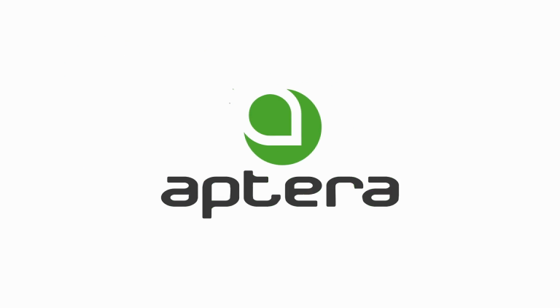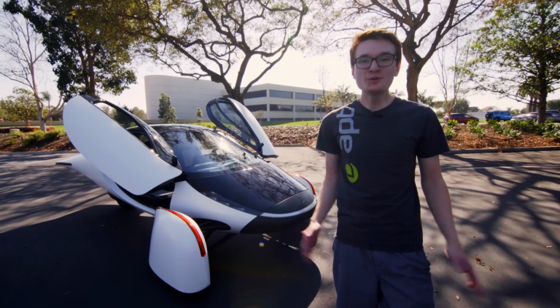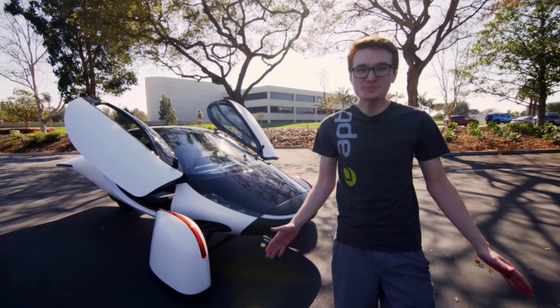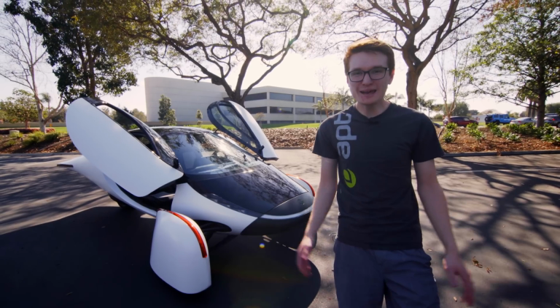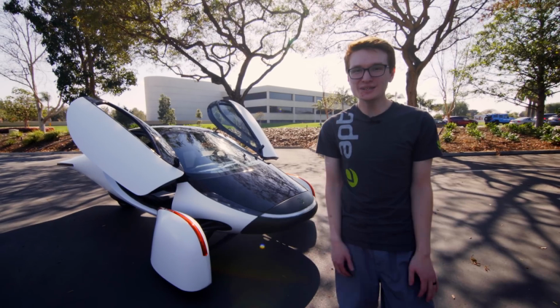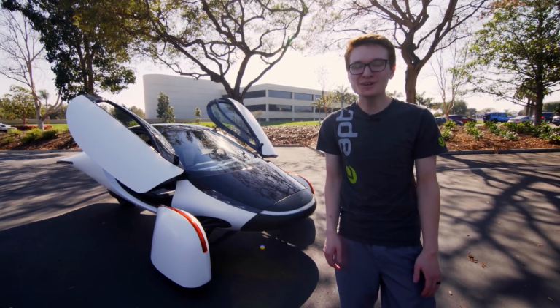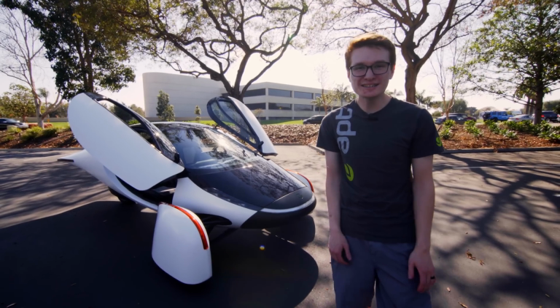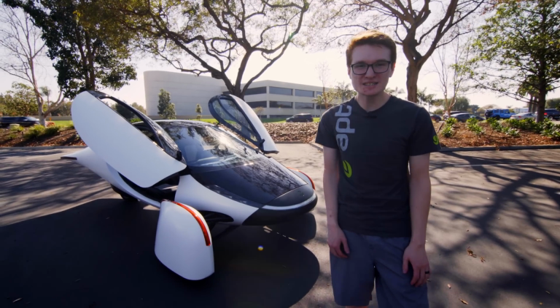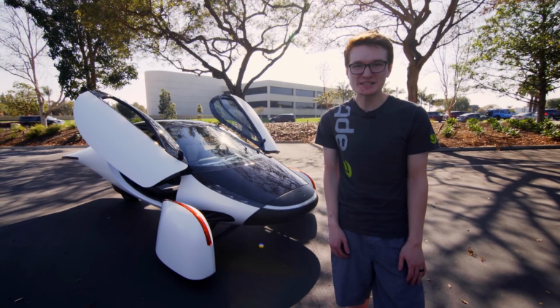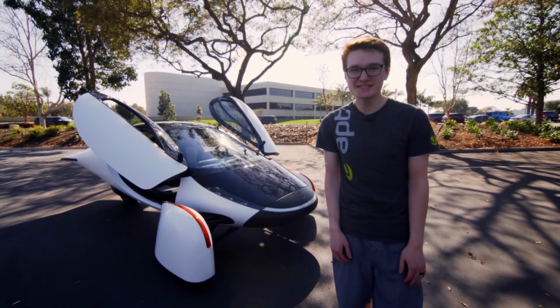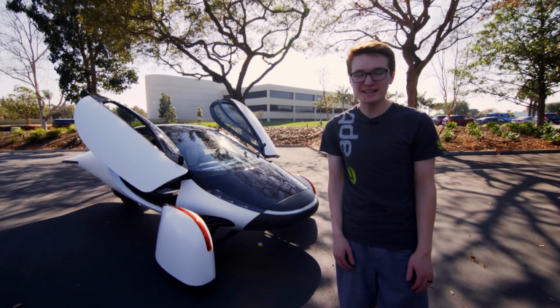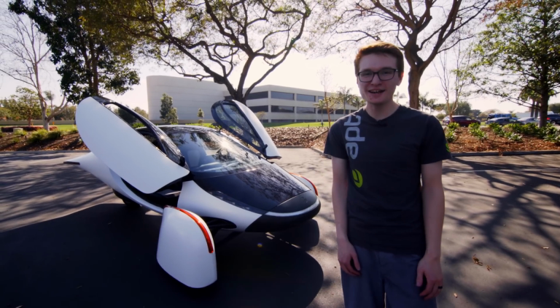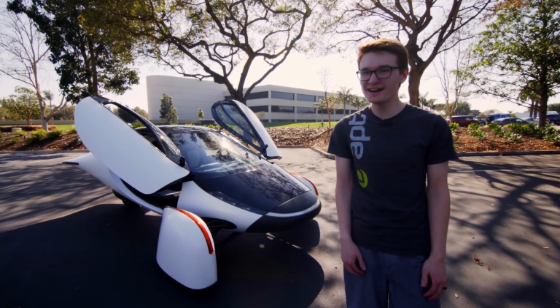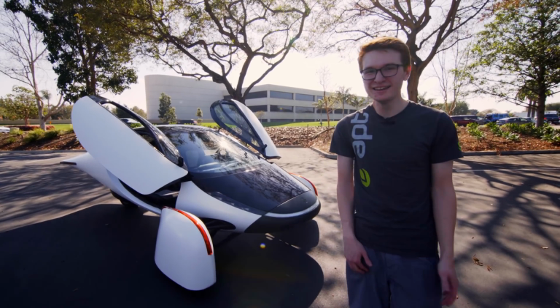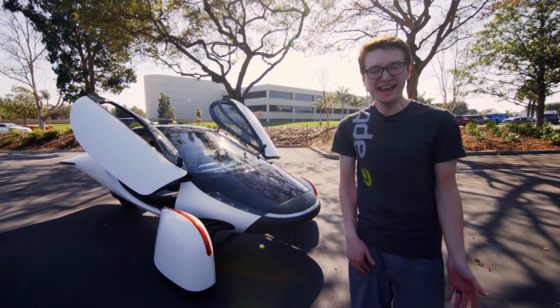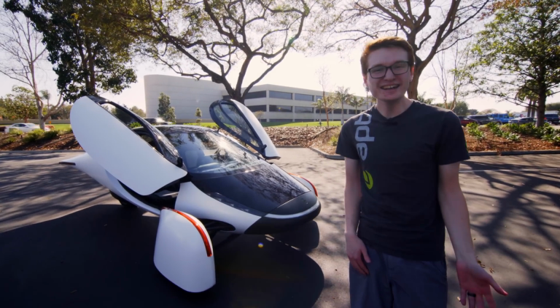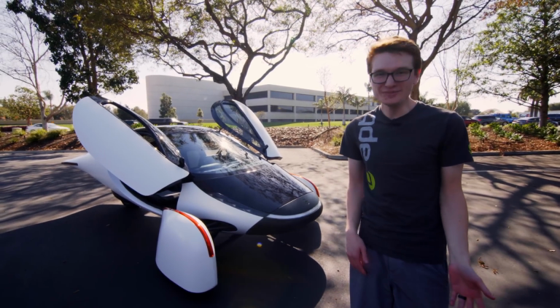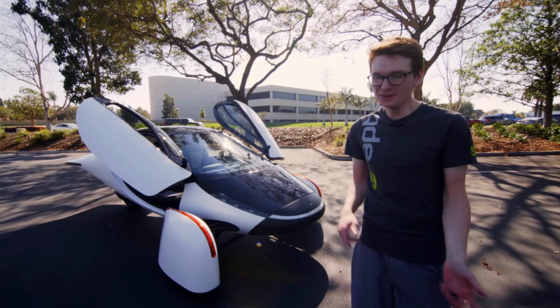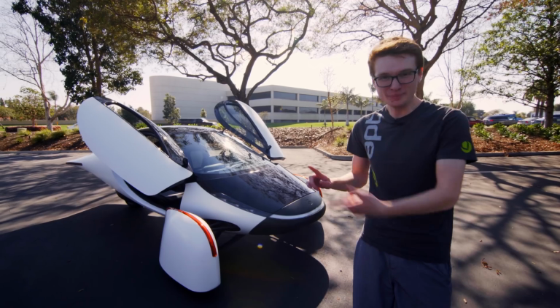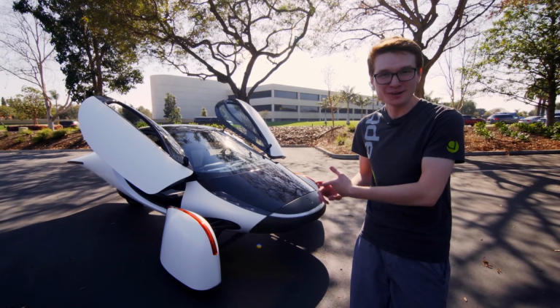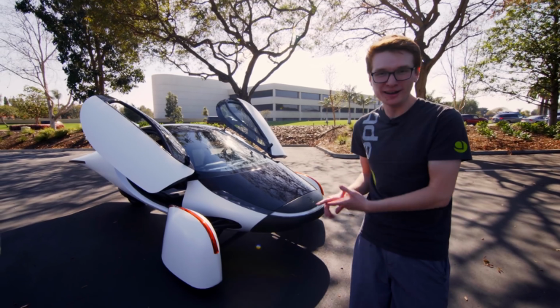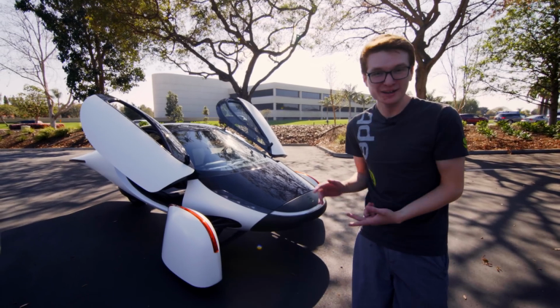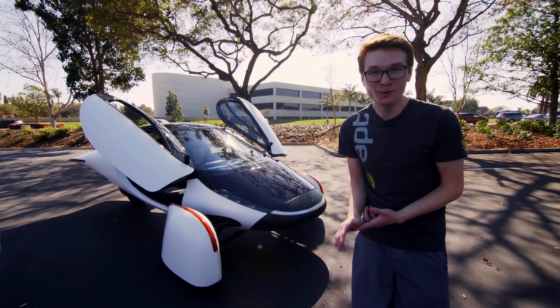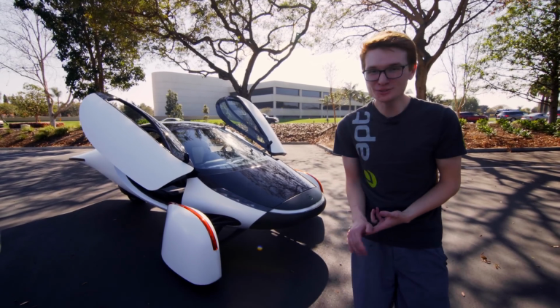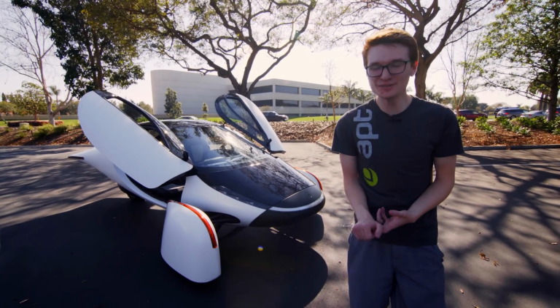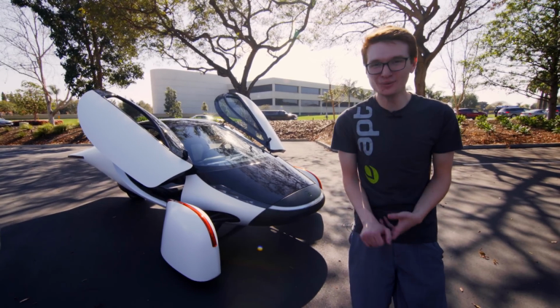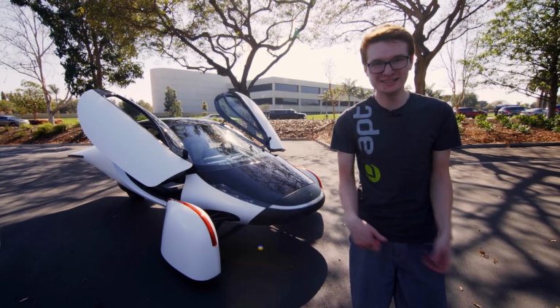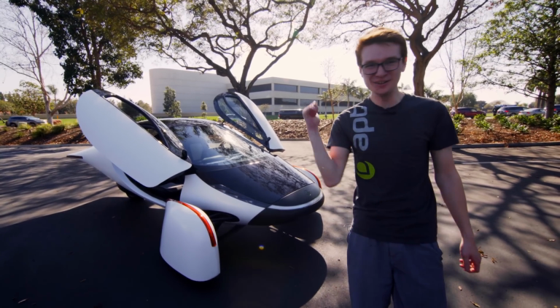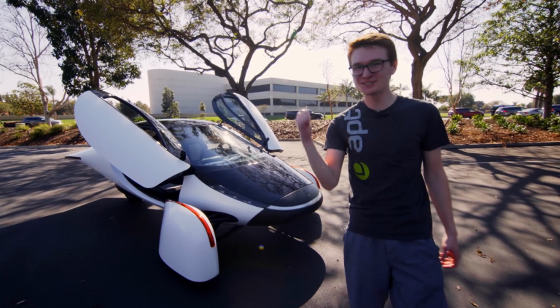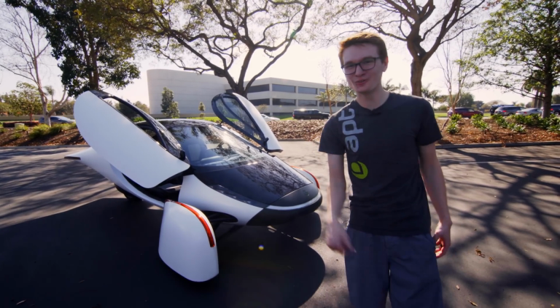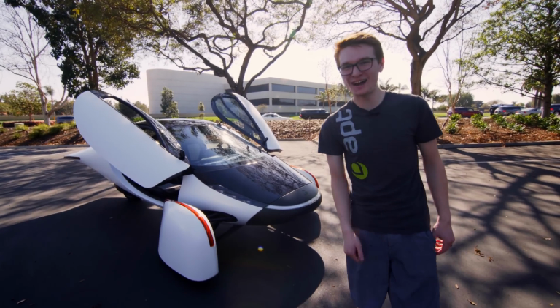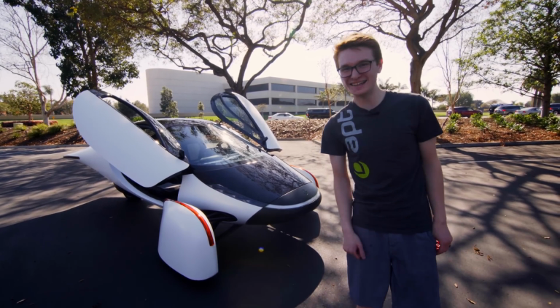I'm Chris McCammon, the new content specialist at Aptera, and I've never been in one or driven in one. So let's go for a ride.